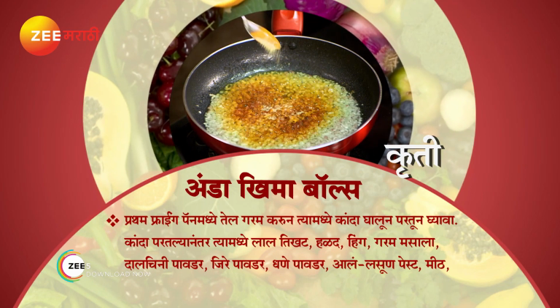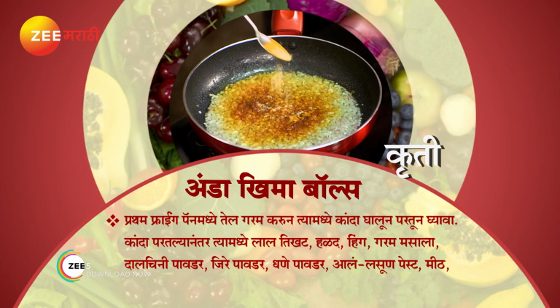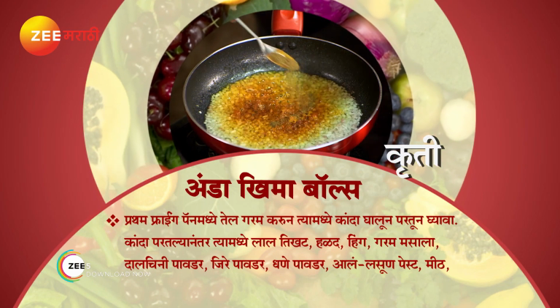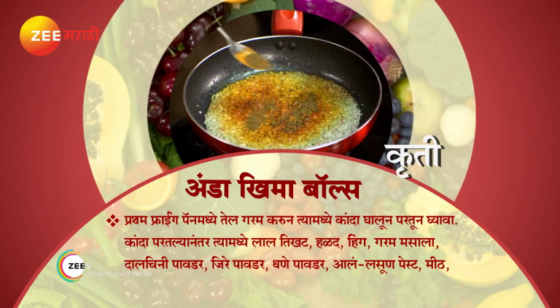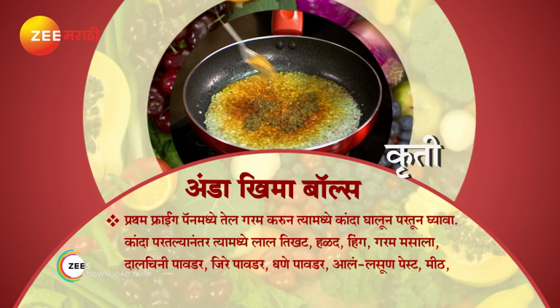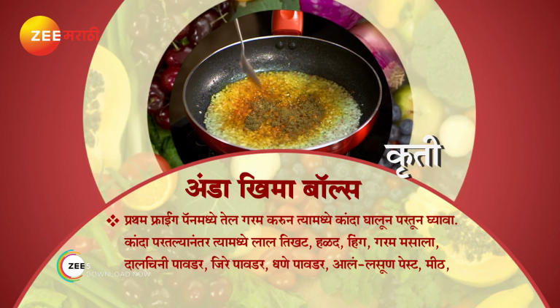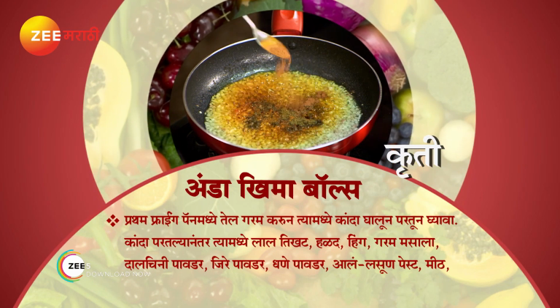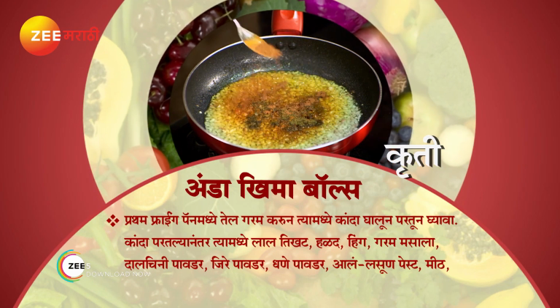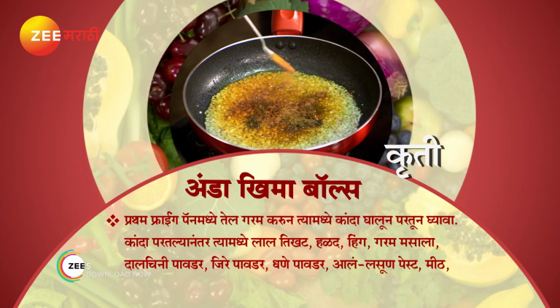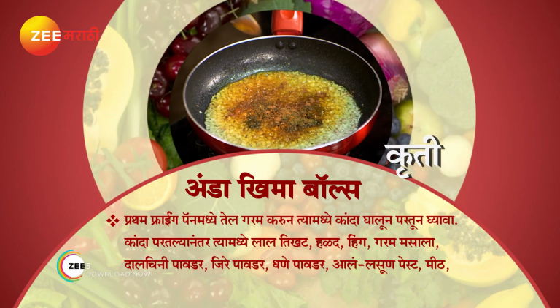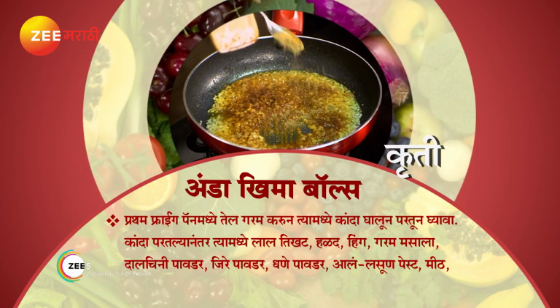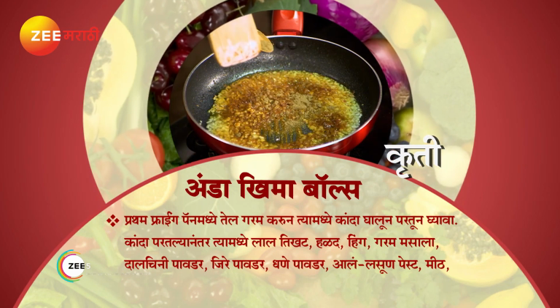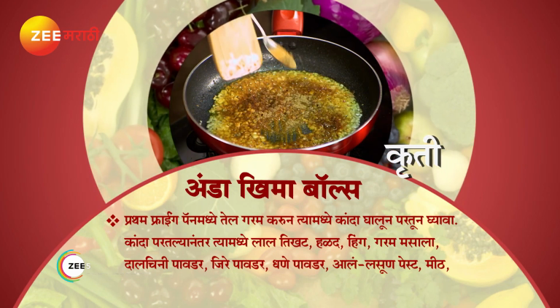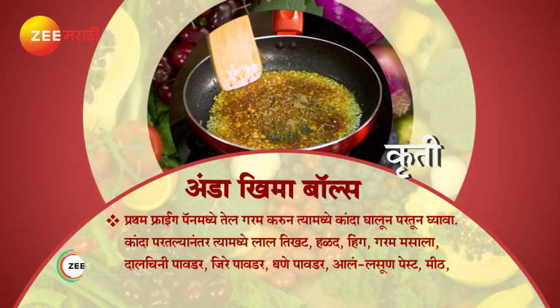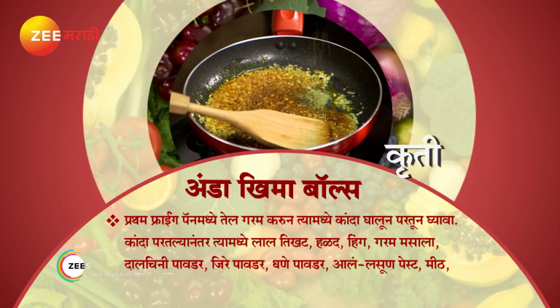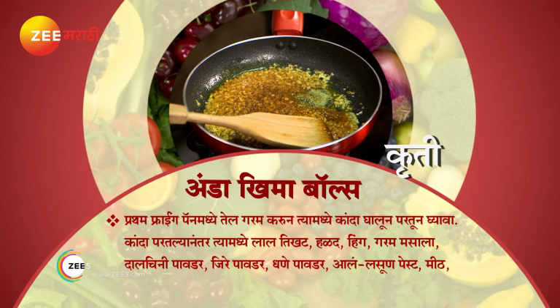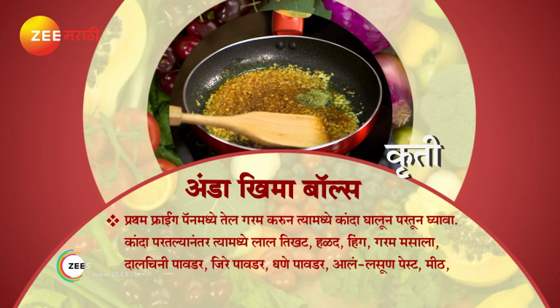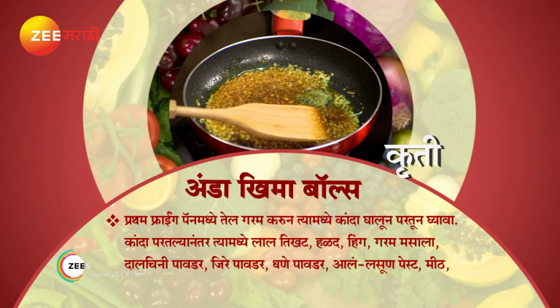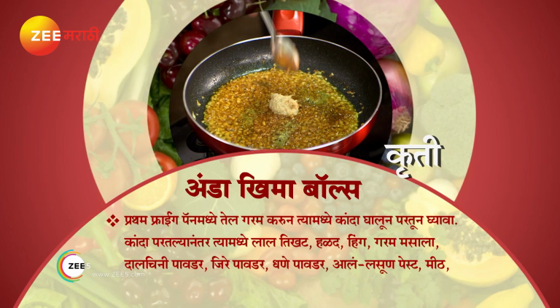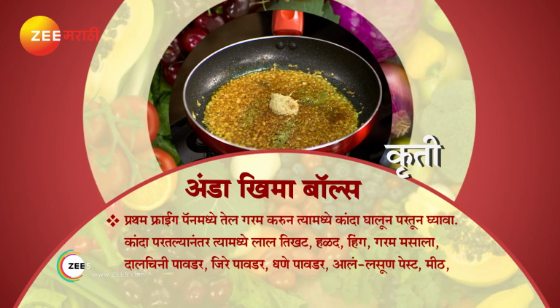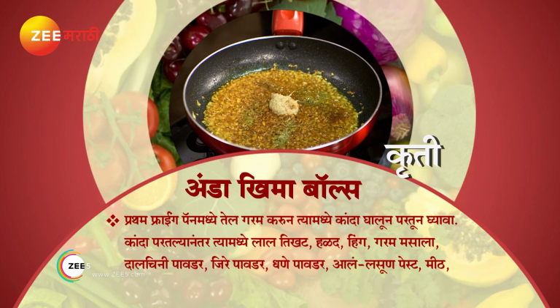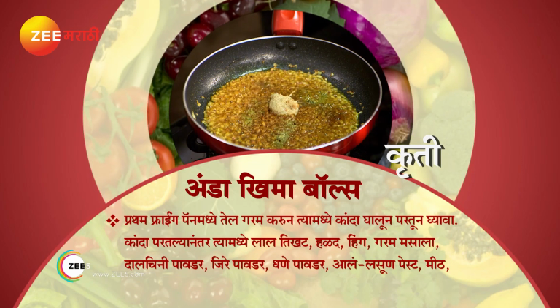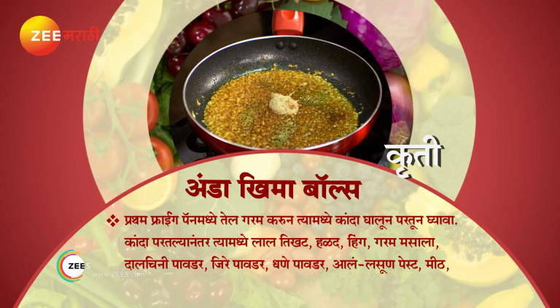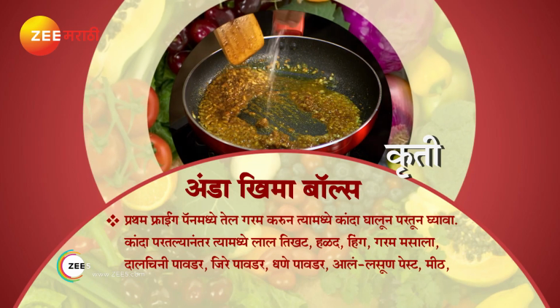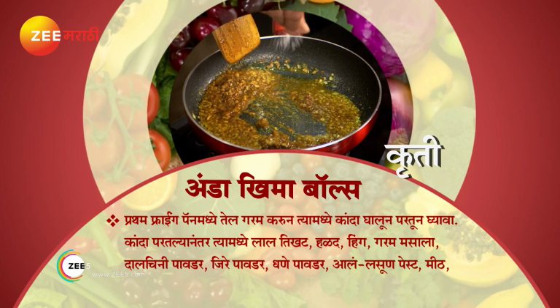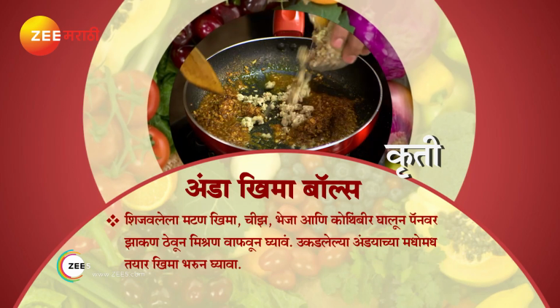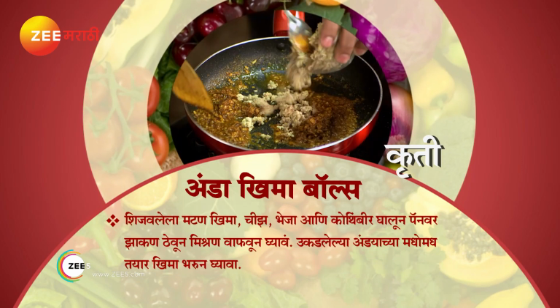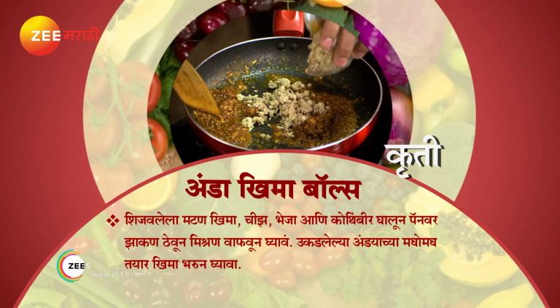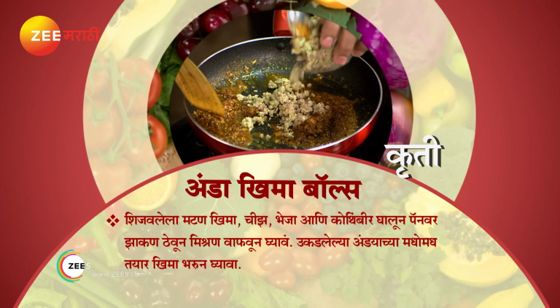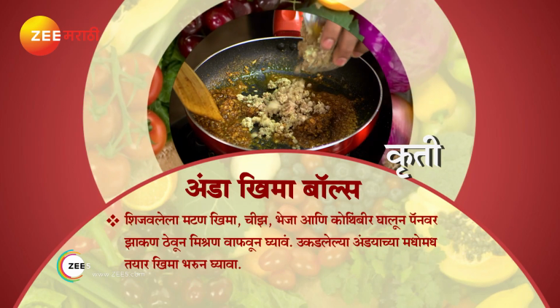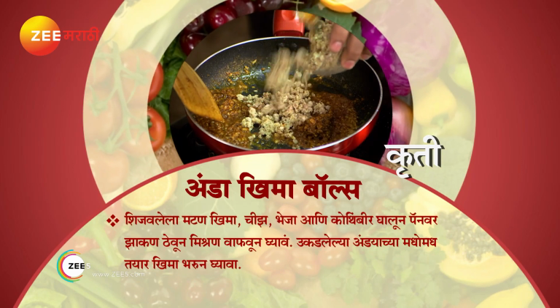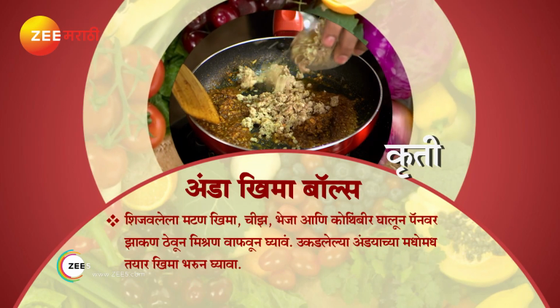hing (asafoetida), garam masala, cinnamon powder, cumin powder, coriander powder, garlic paste, meat.